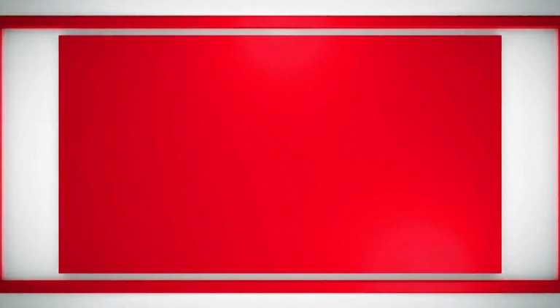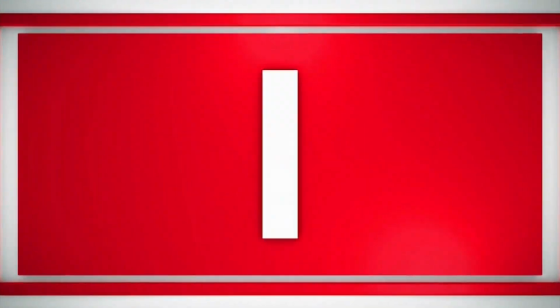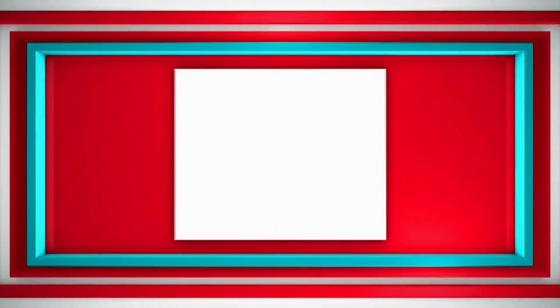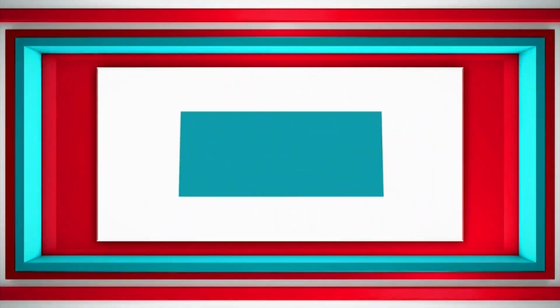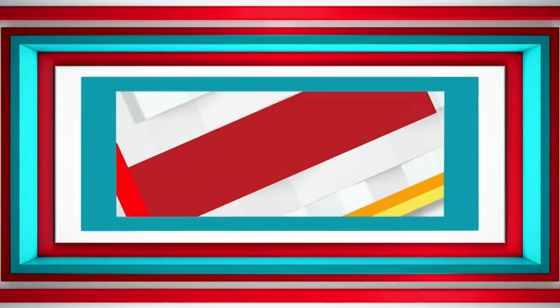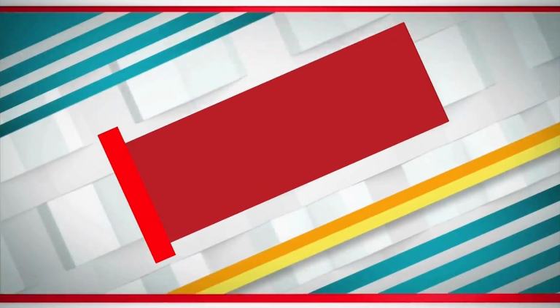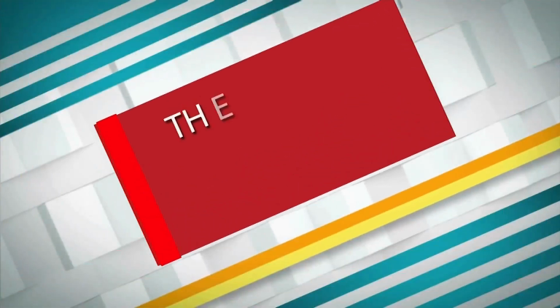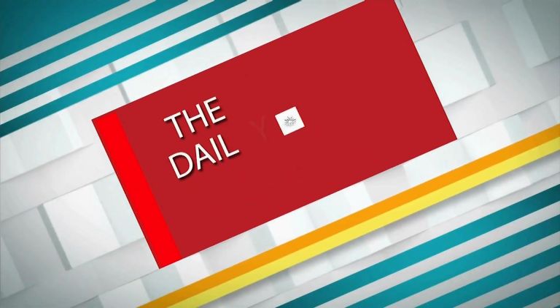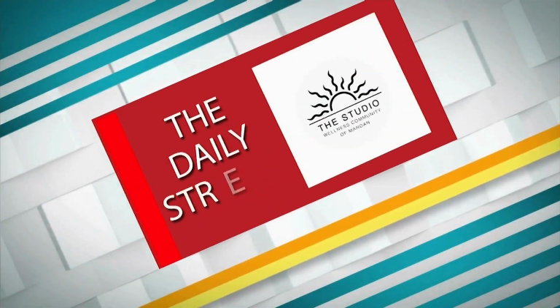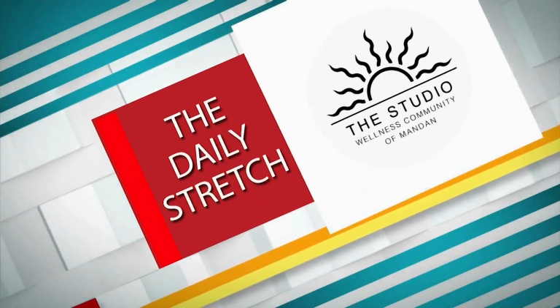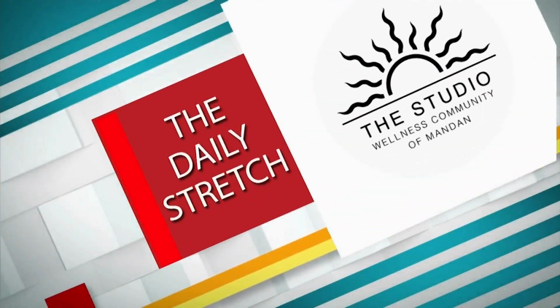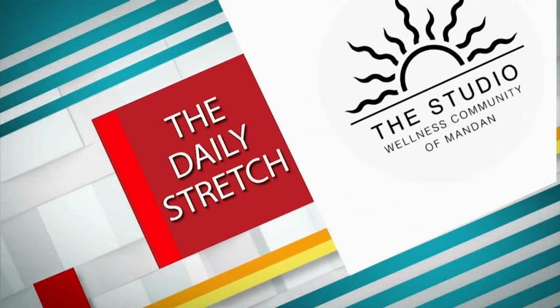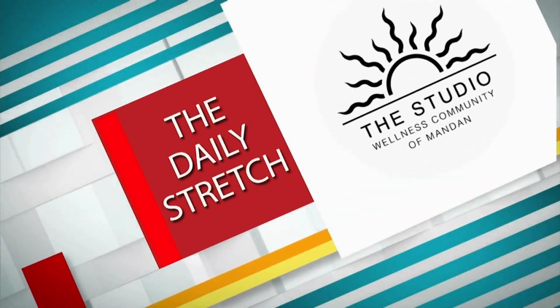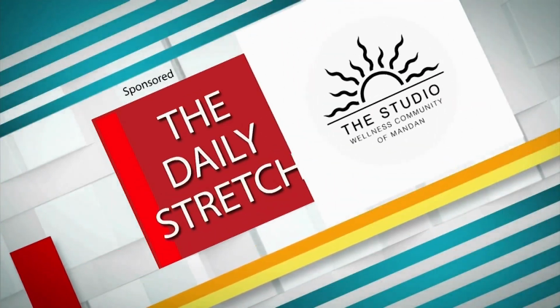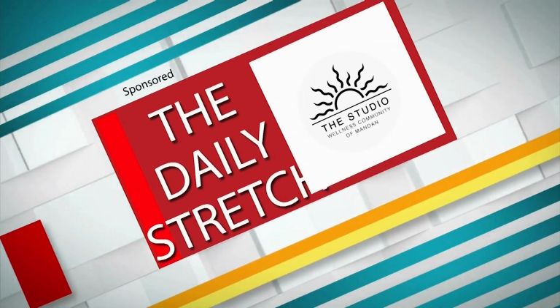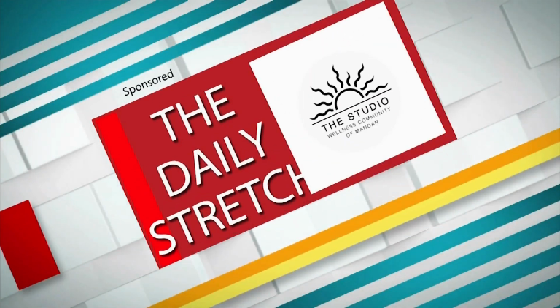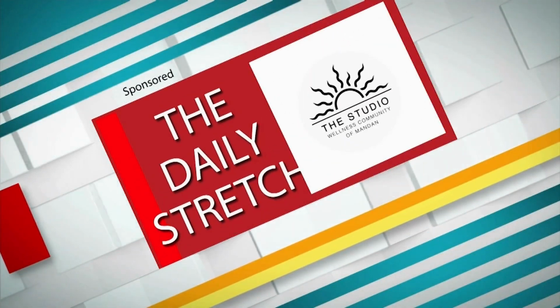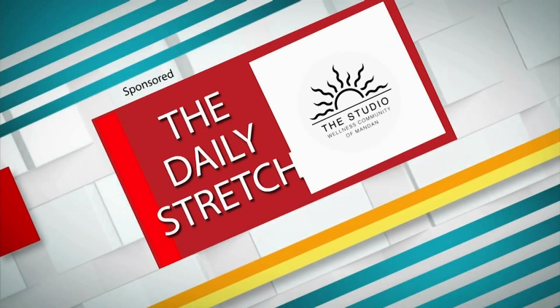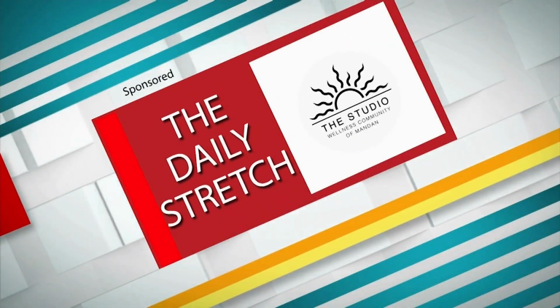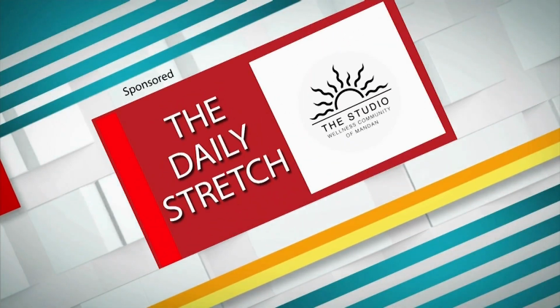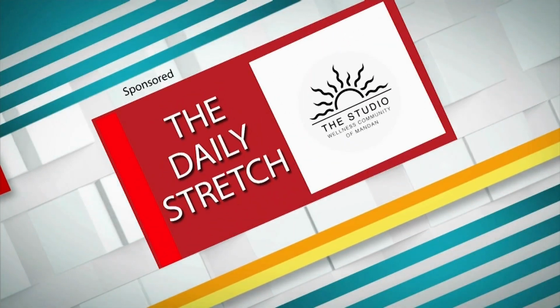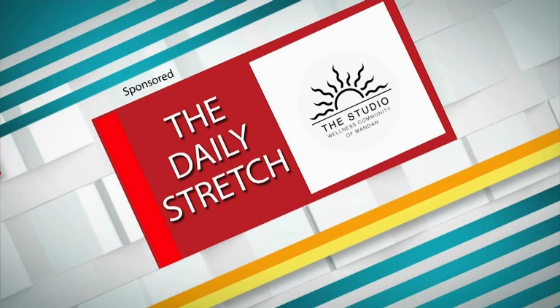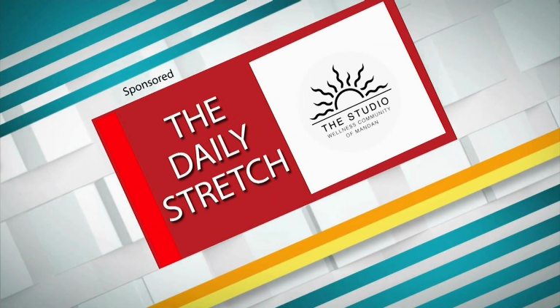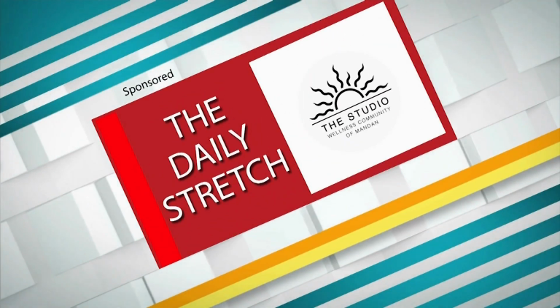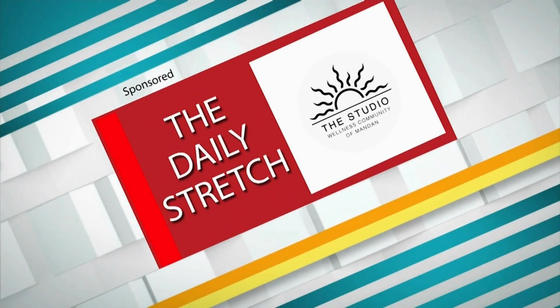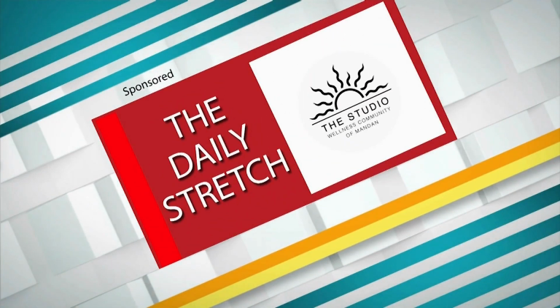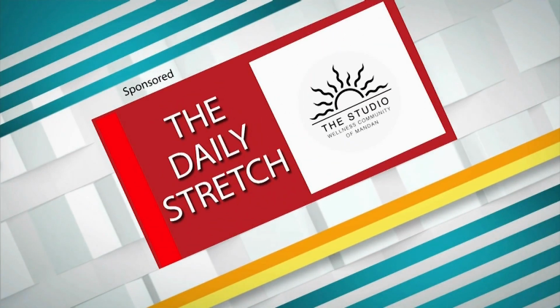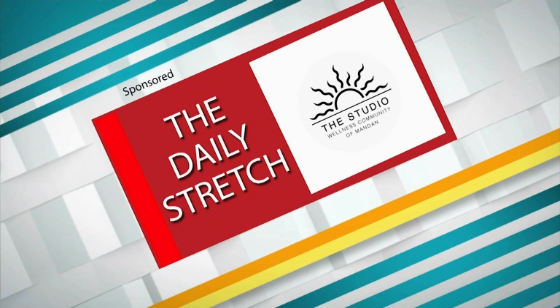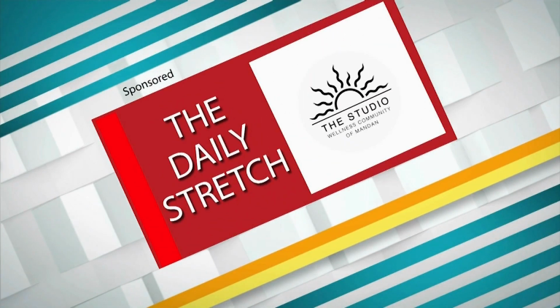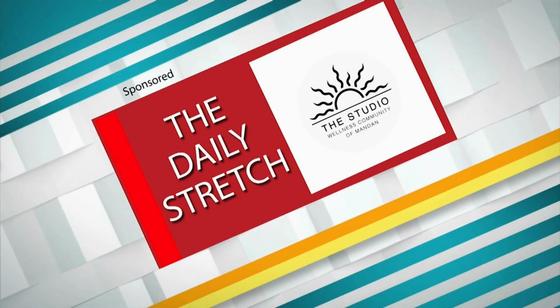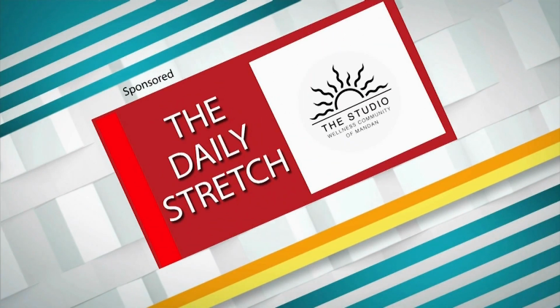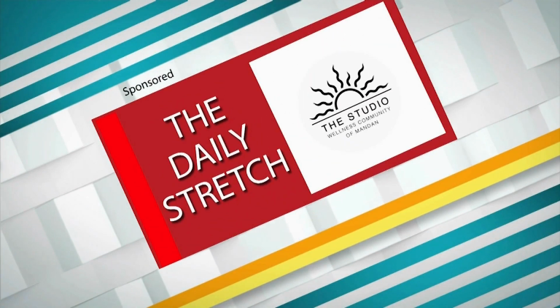This has been the daily stretch brought to you by the Studio Wellness Community of Mandan.